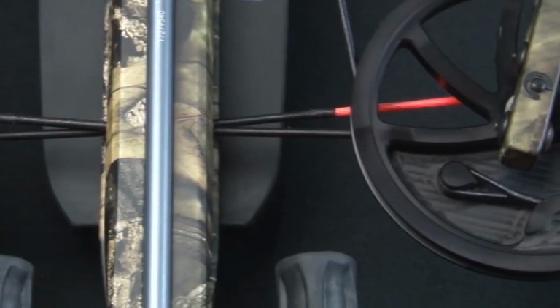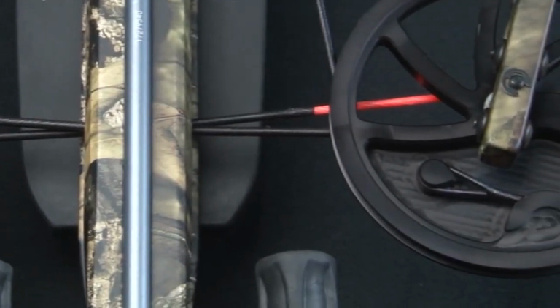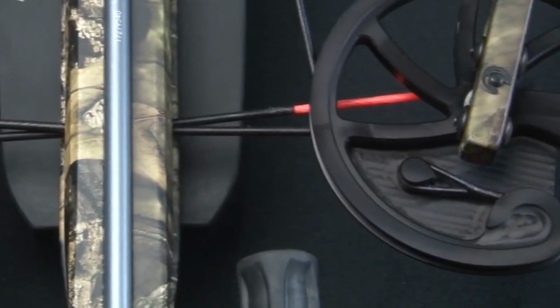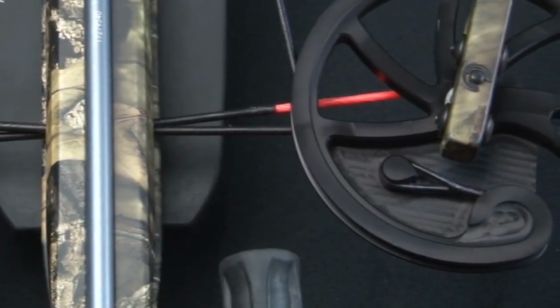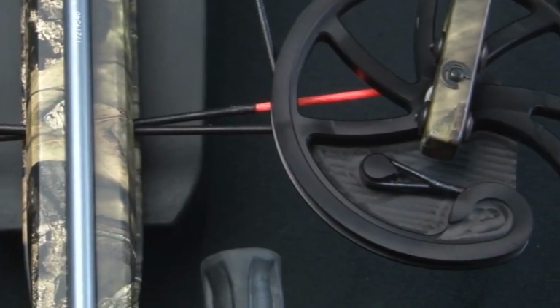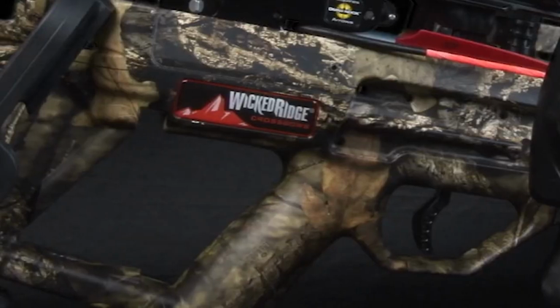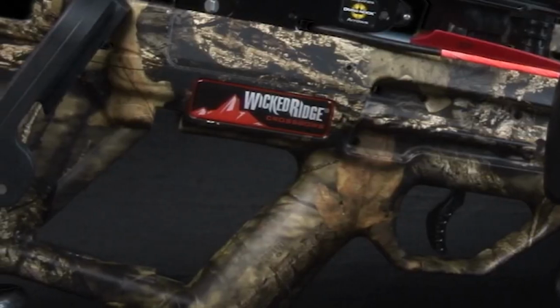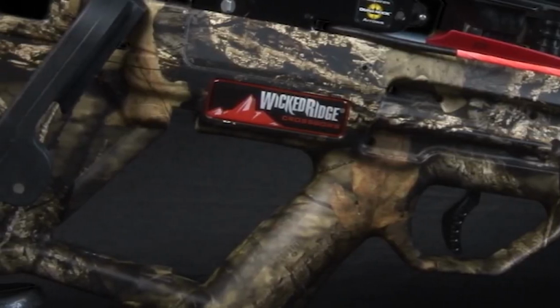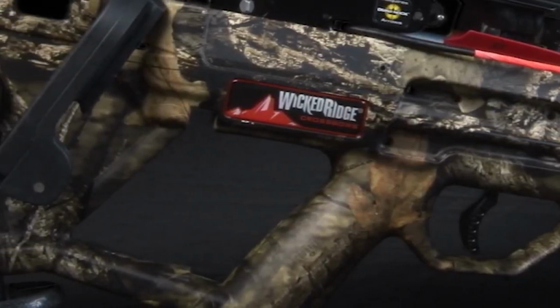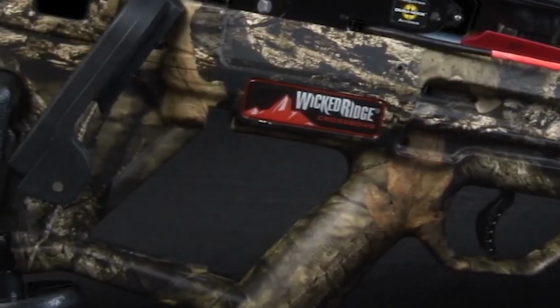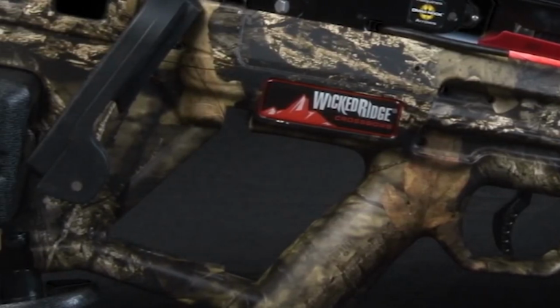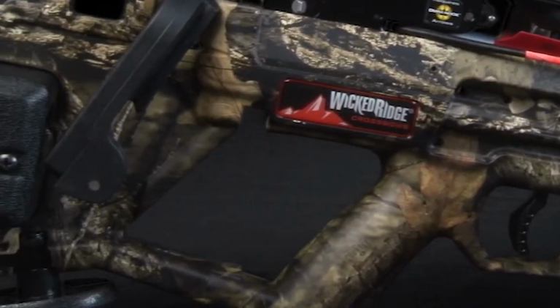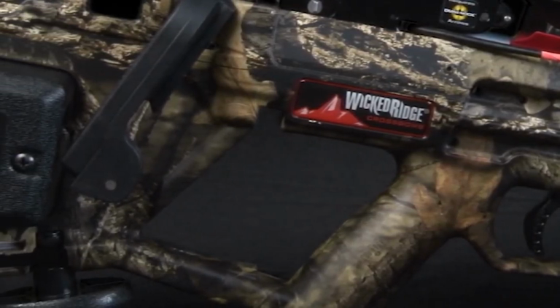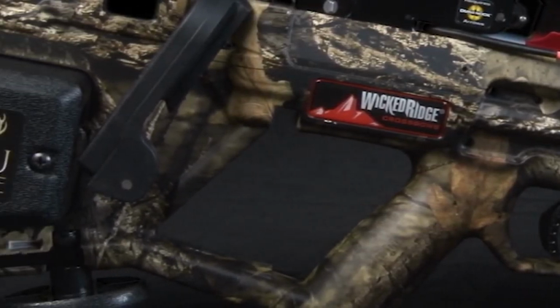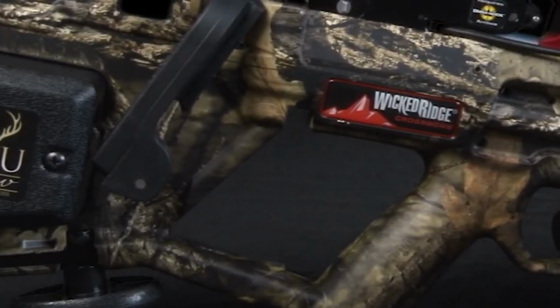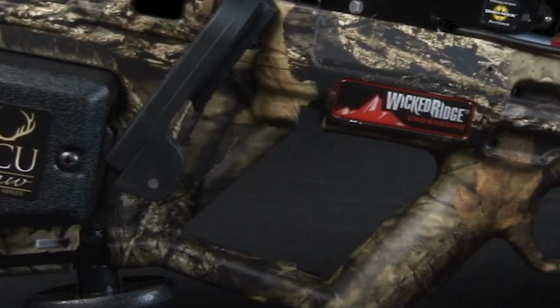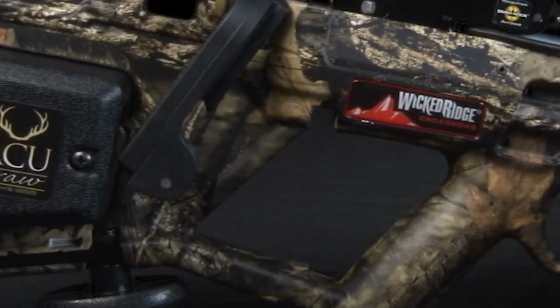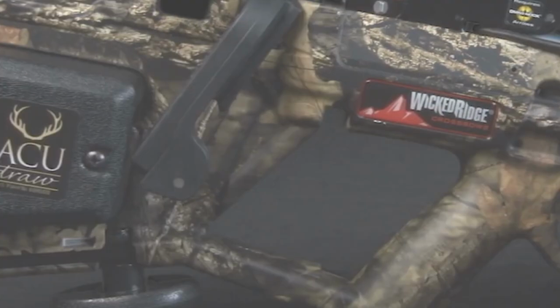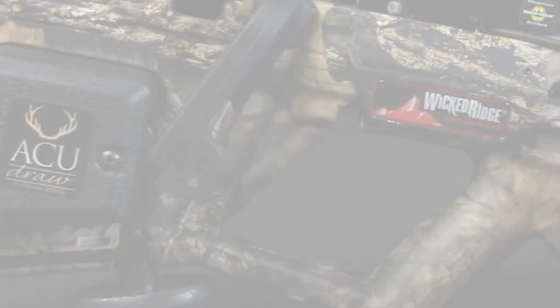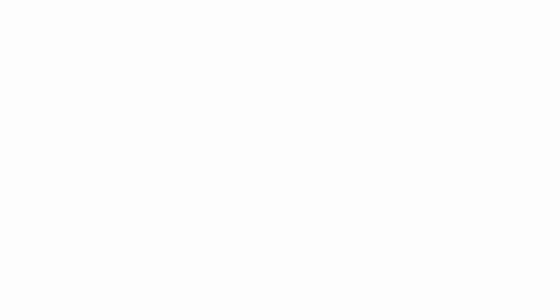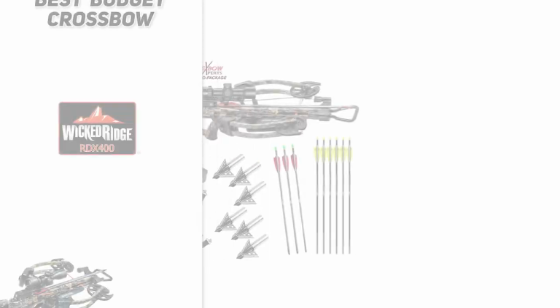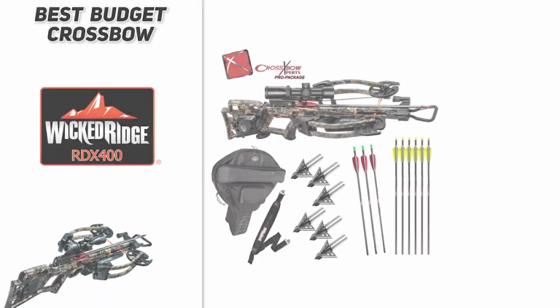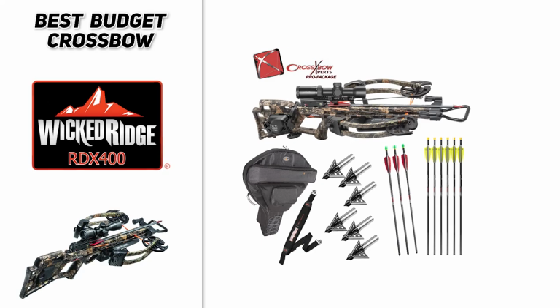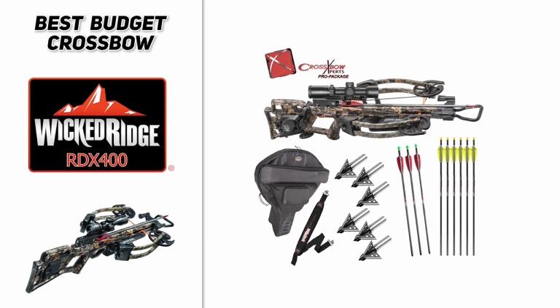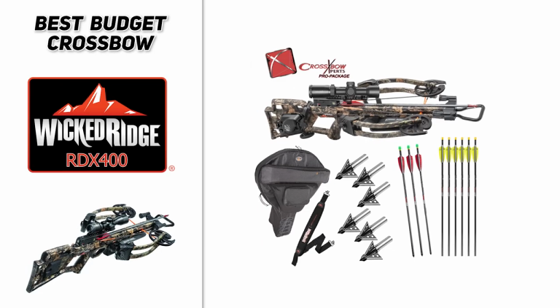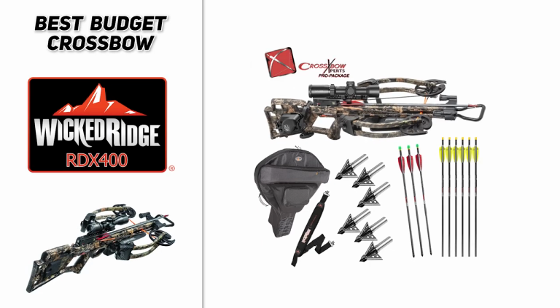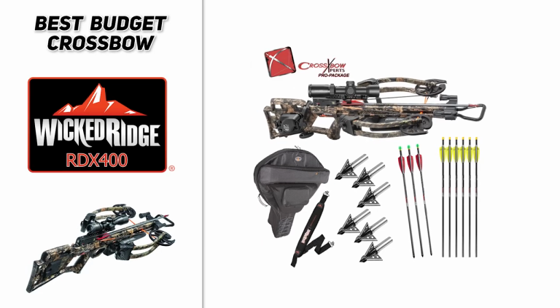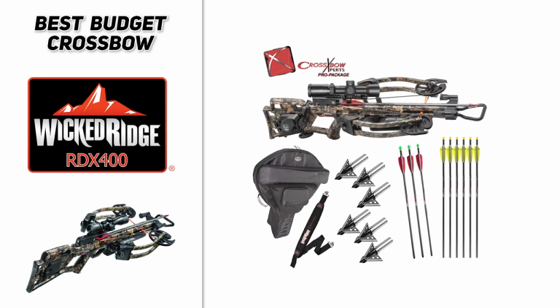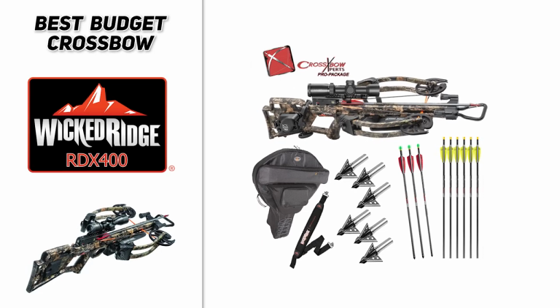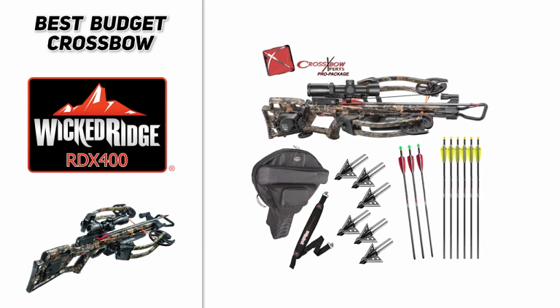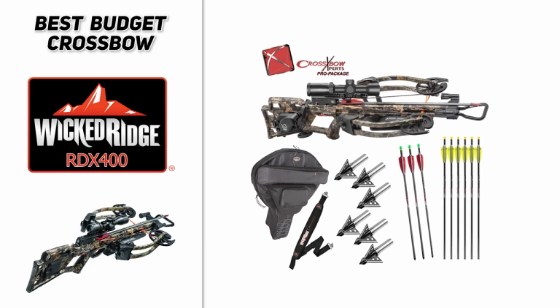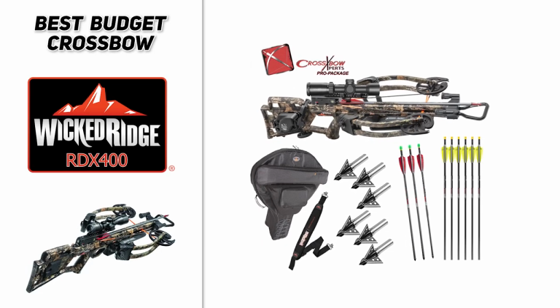So if you are looking to spend a little less money but still want a great product, definitely check out the Wicked Ridge RDX 400.